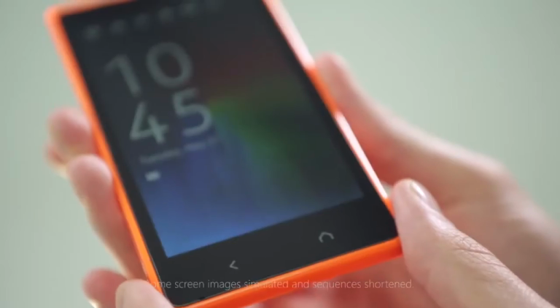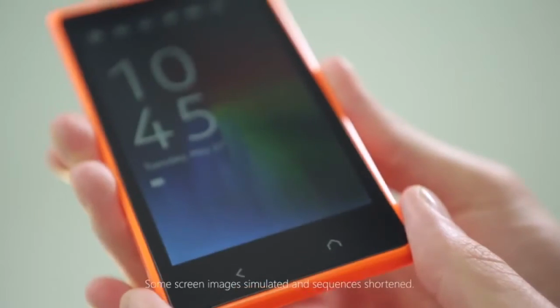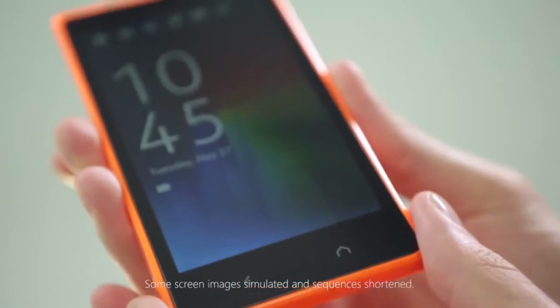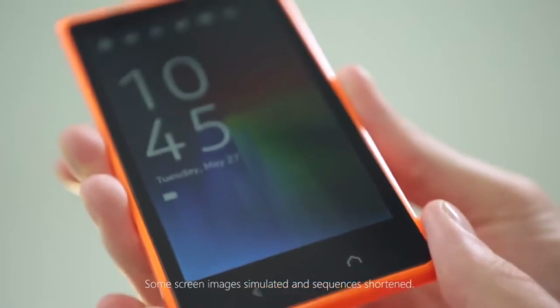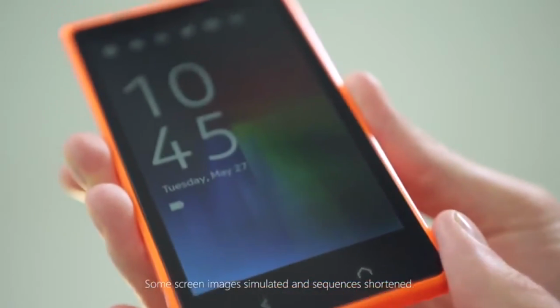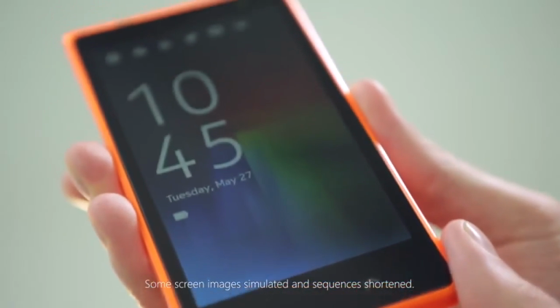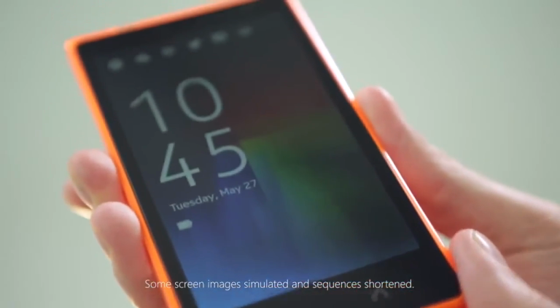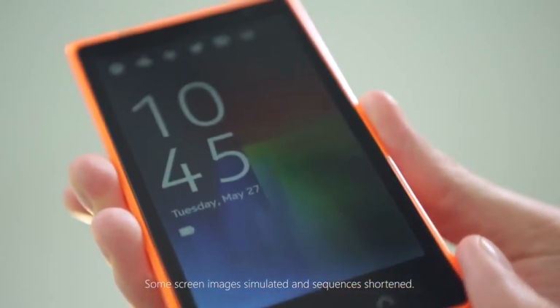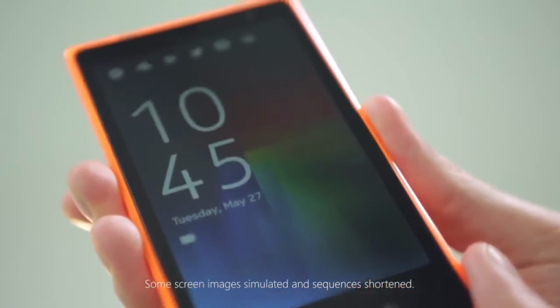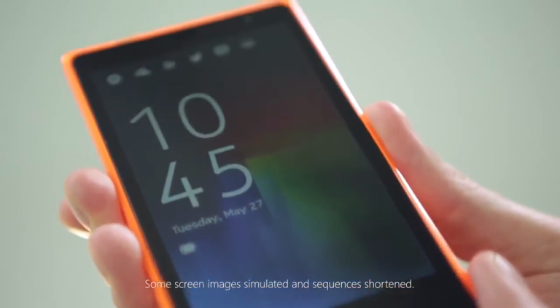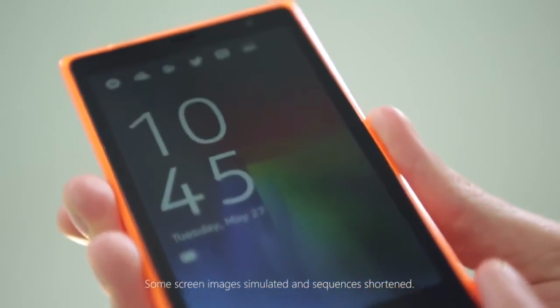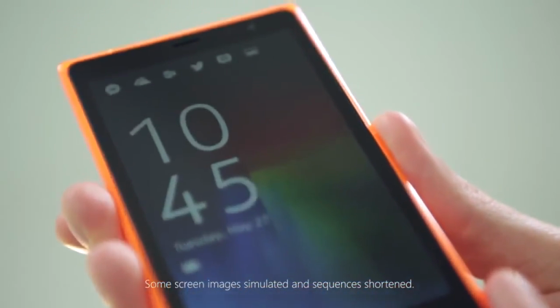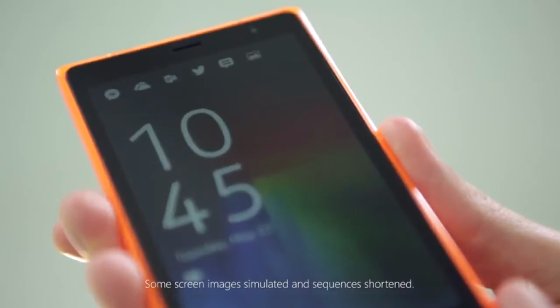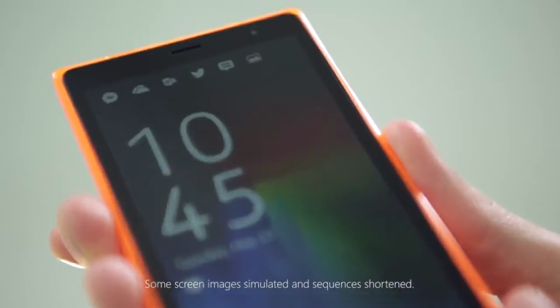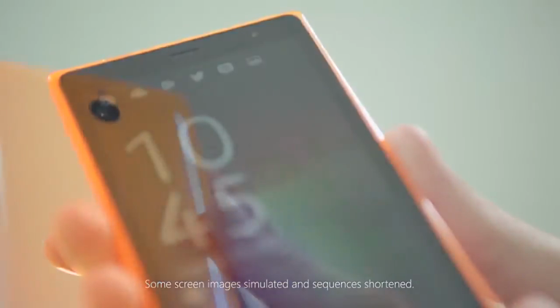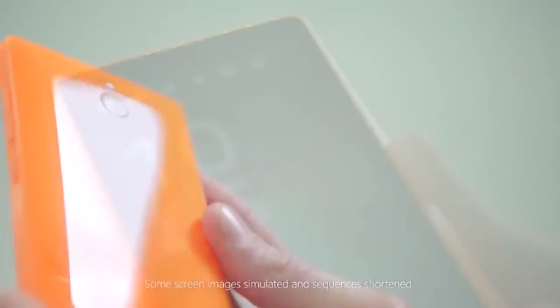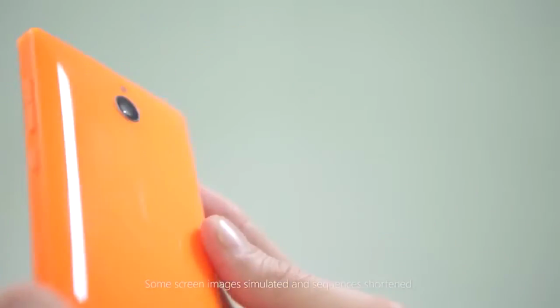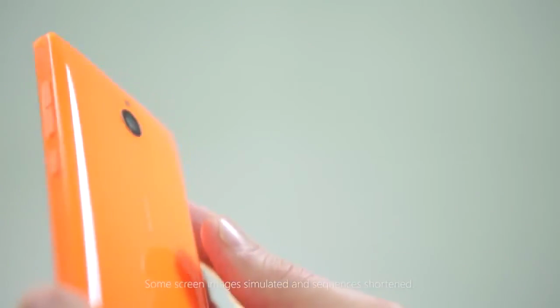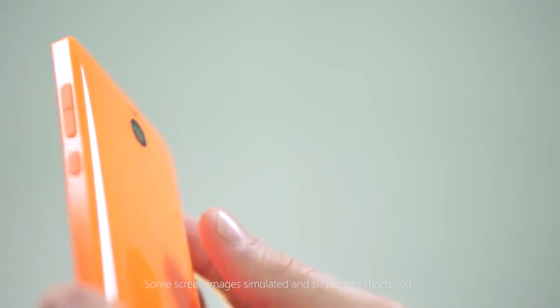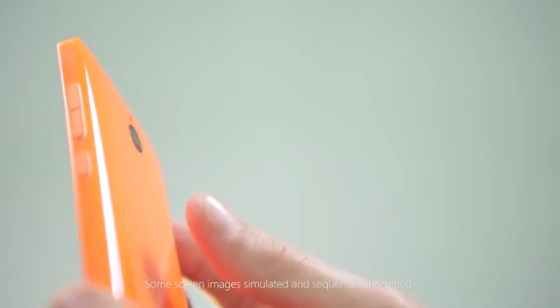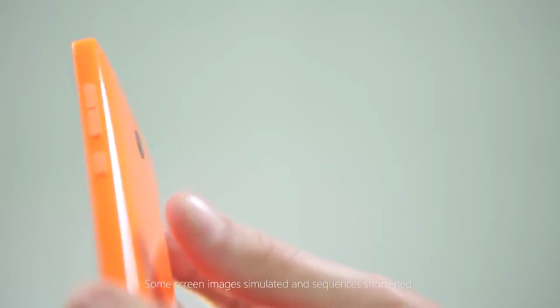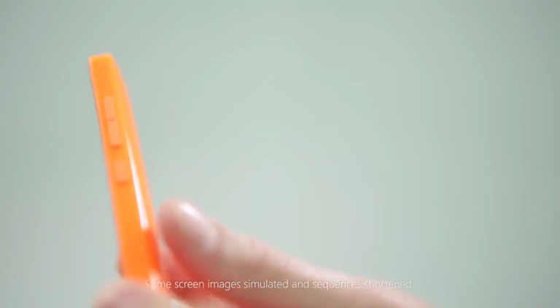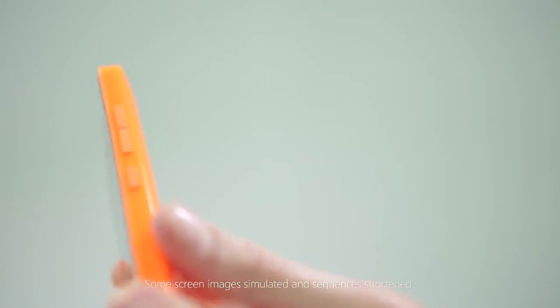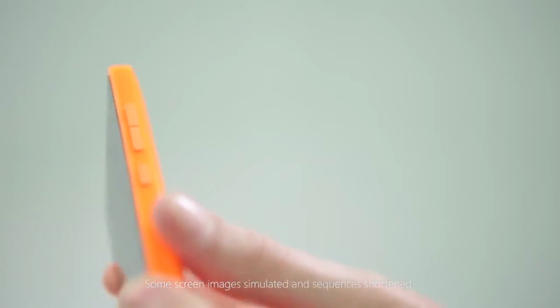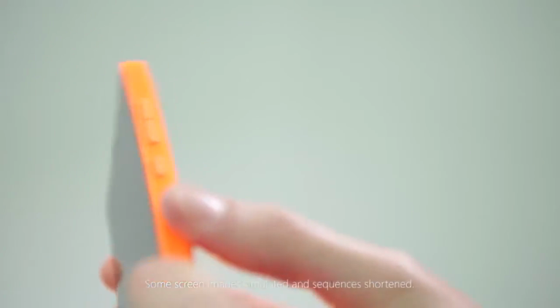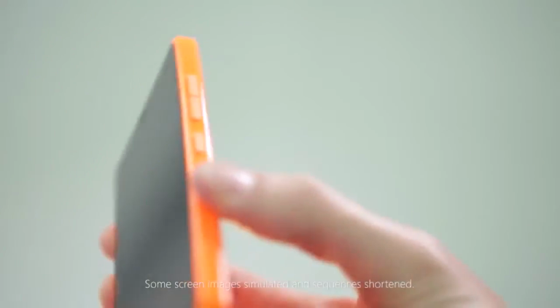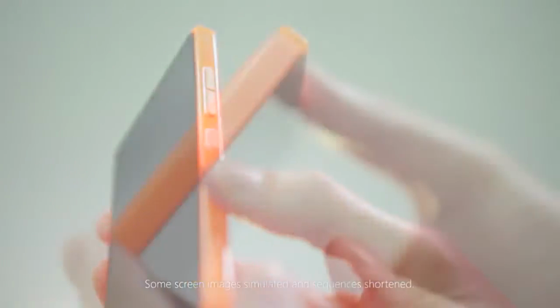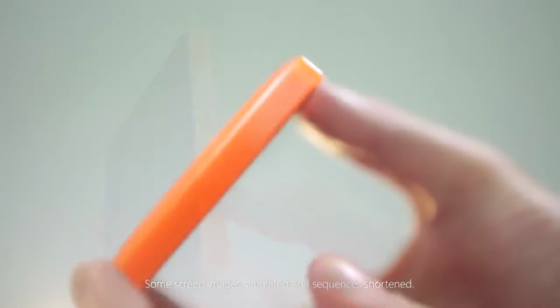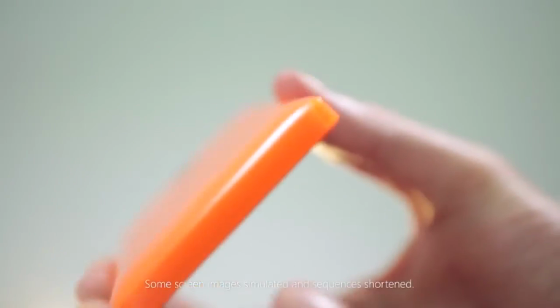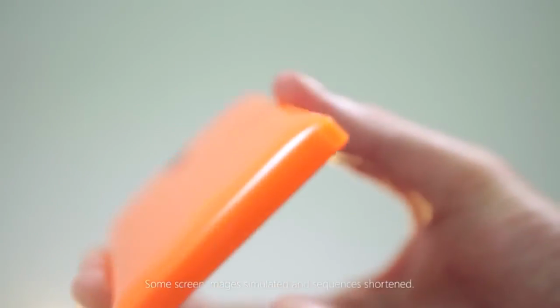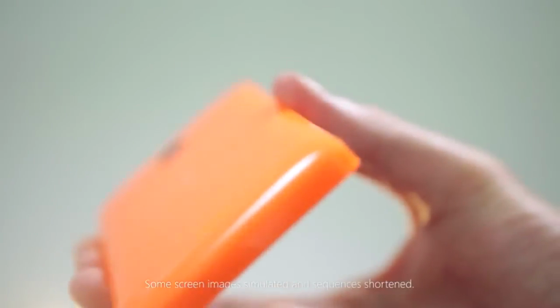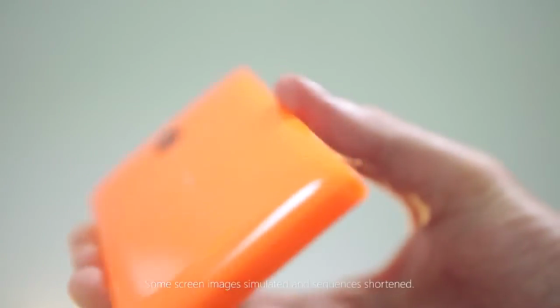The Nokia X2 has the design and durability that Nokia phones are famous for, and it can run your favourite Android apps.